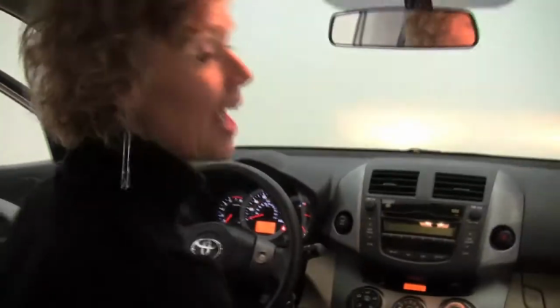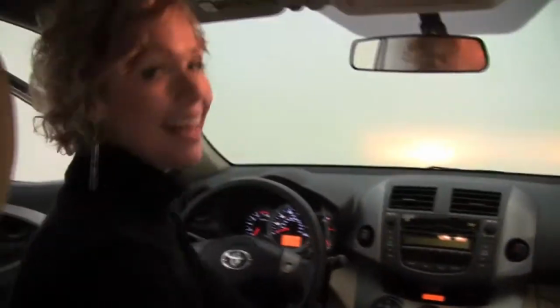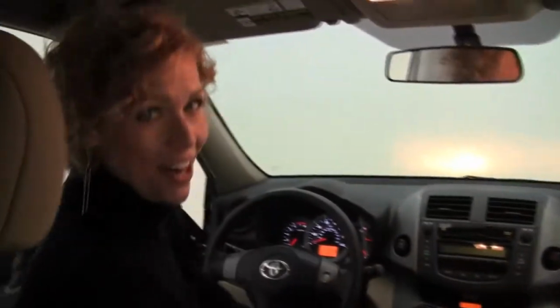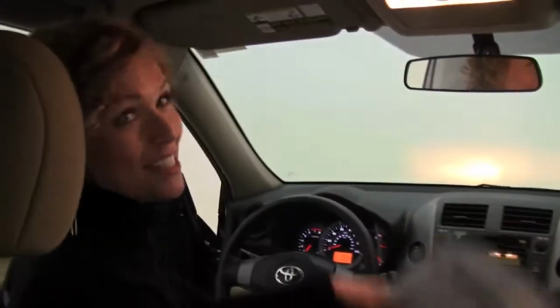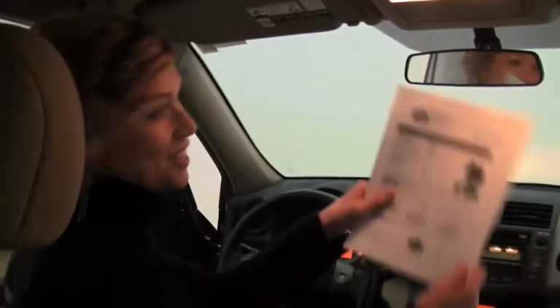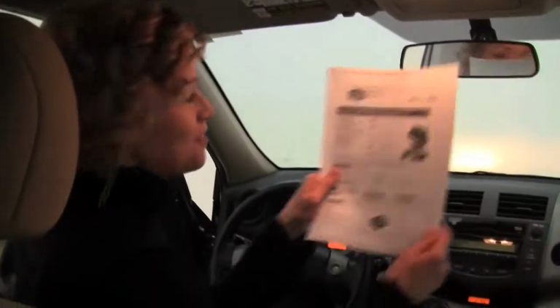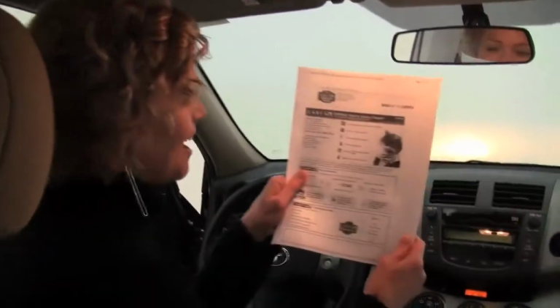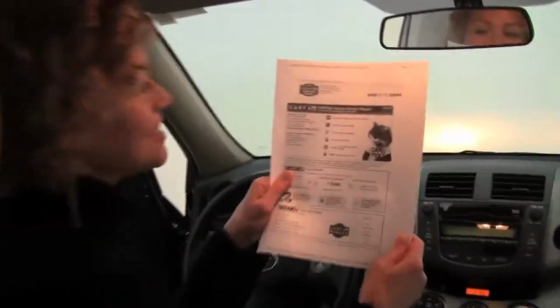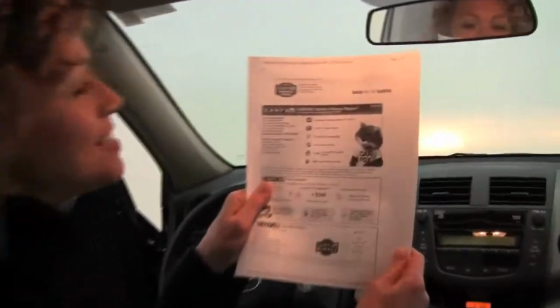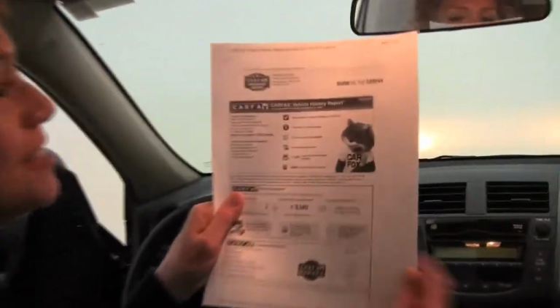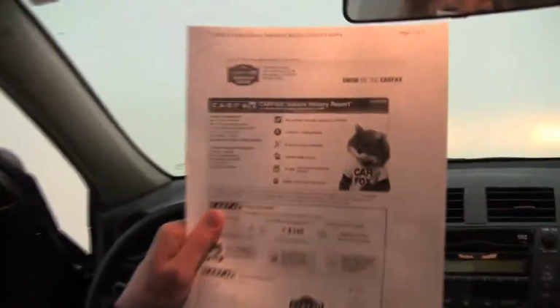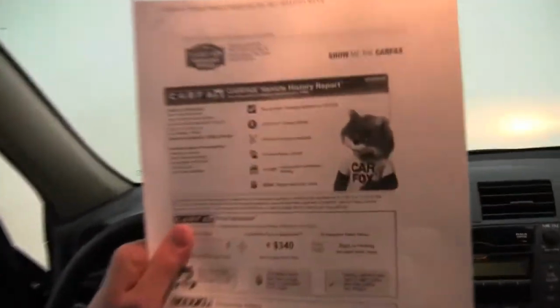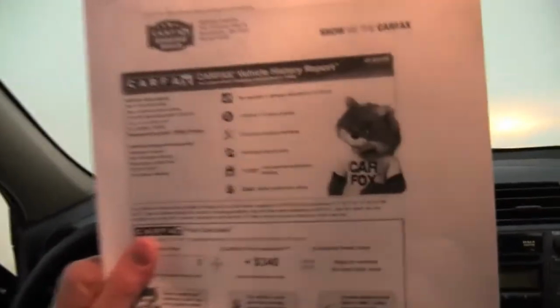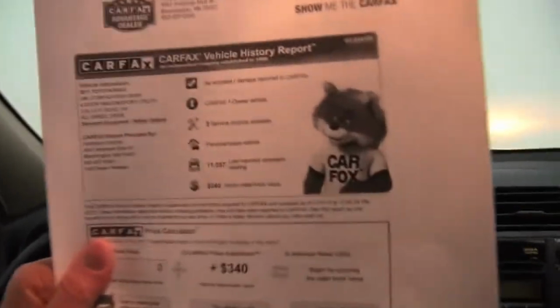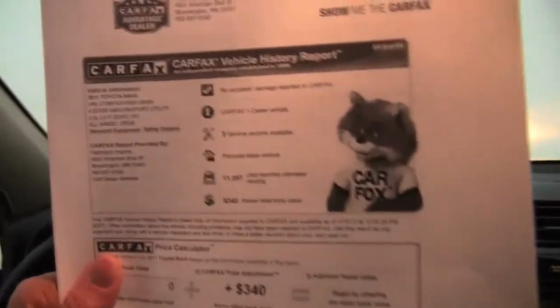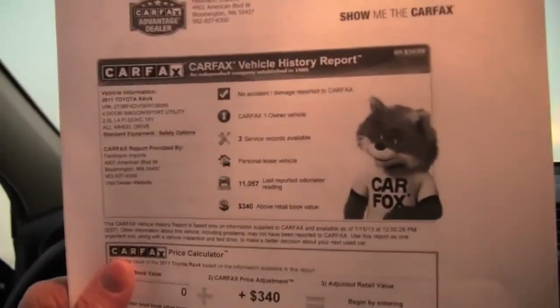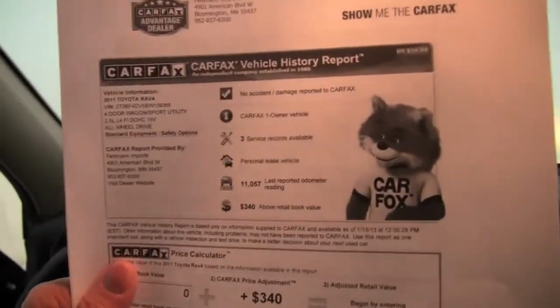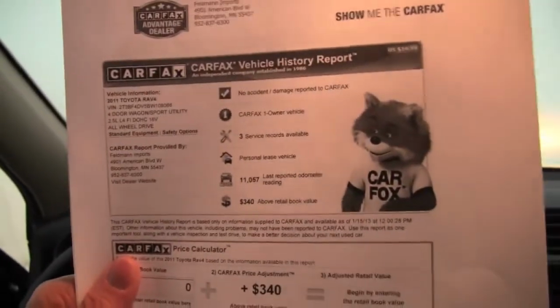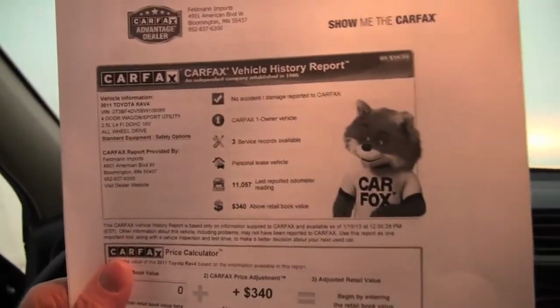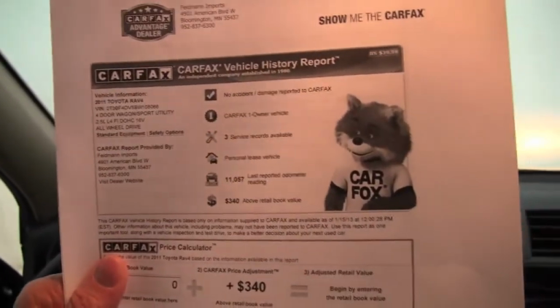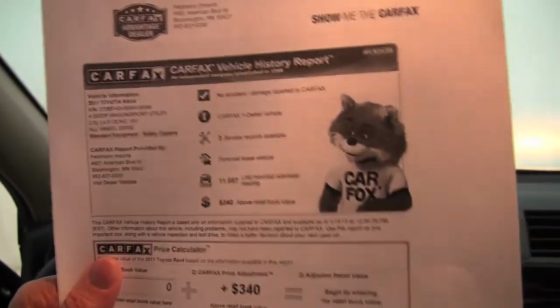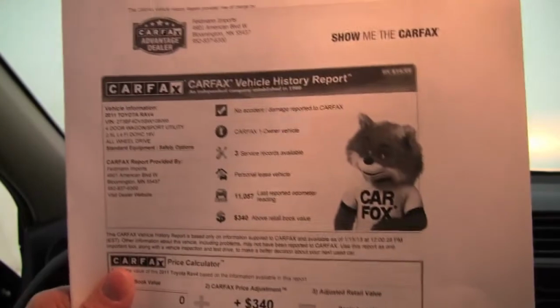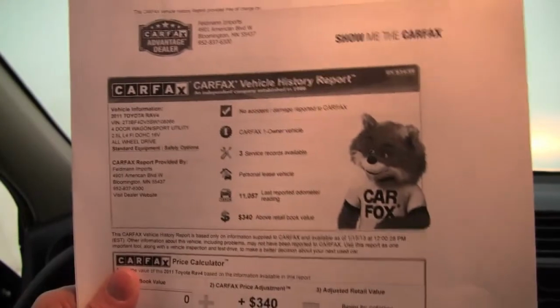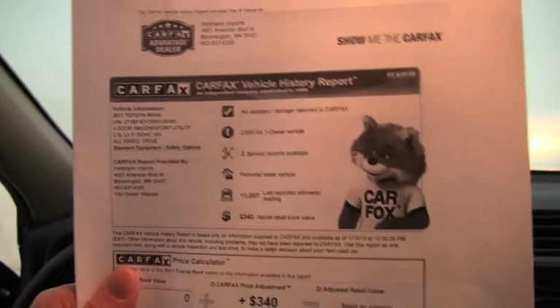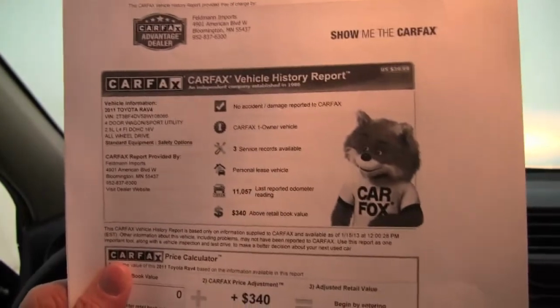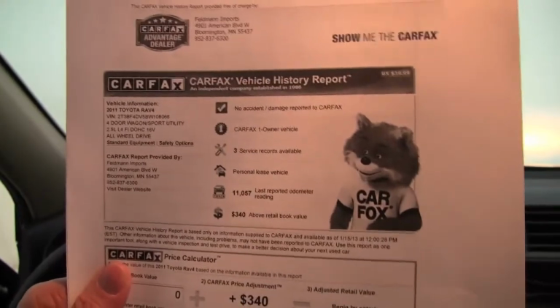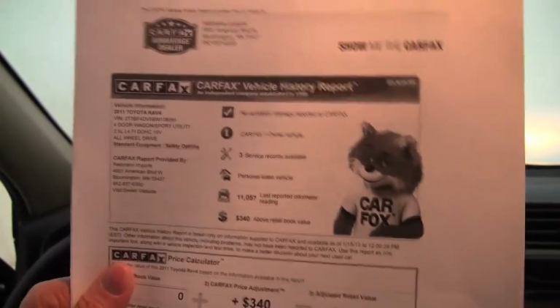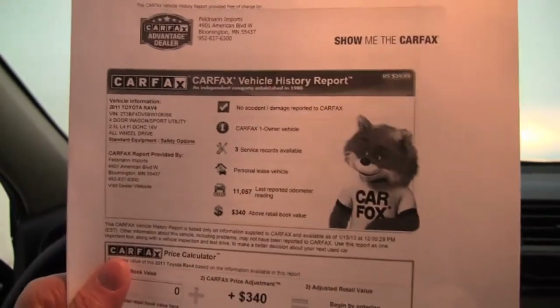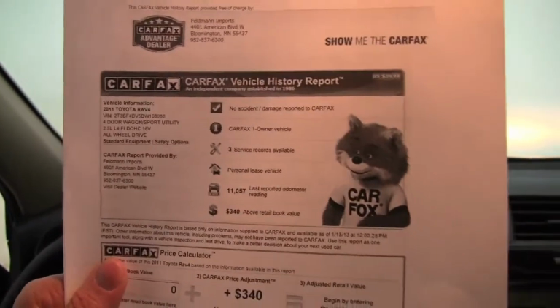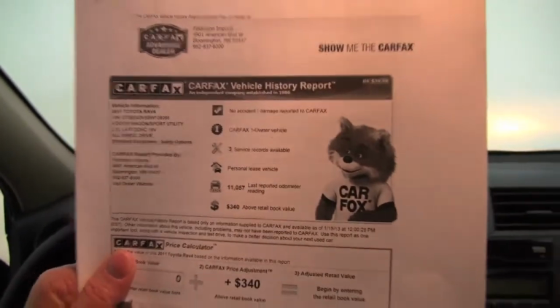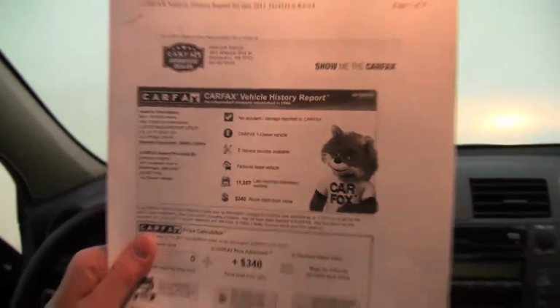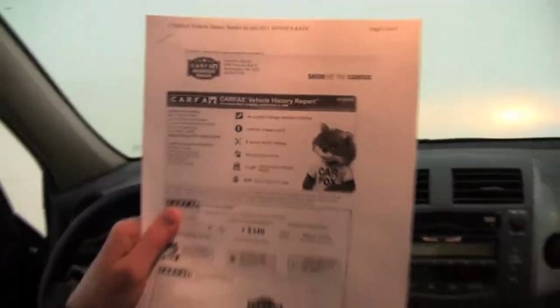And here is the Carfax. As you can see, no accidents or damage. This is a one-owner vehicle, and yes, we have service records available.